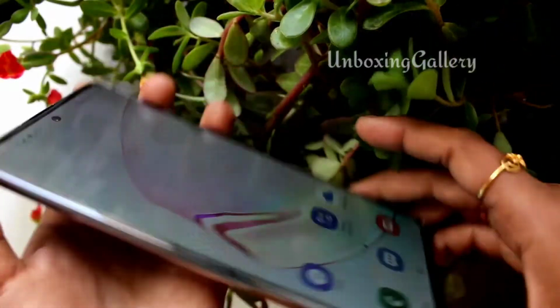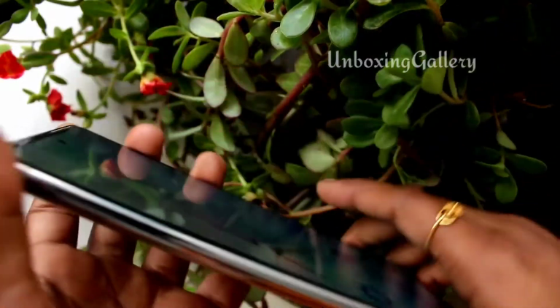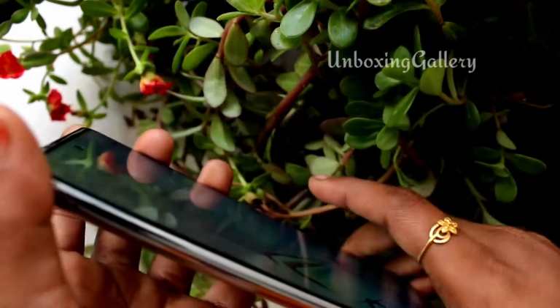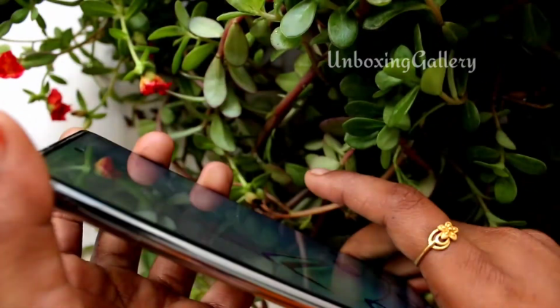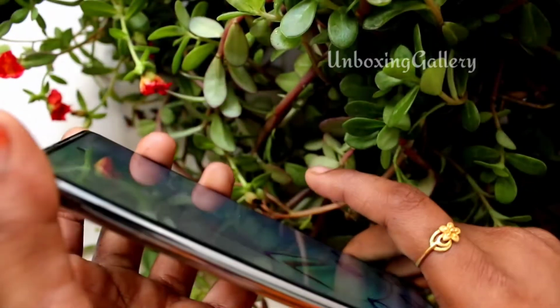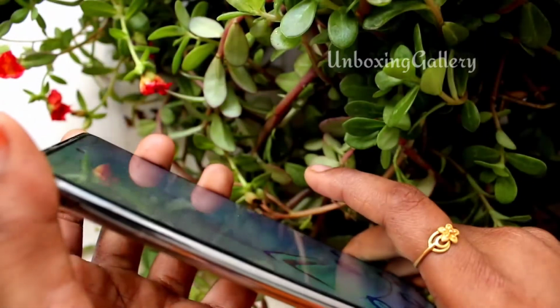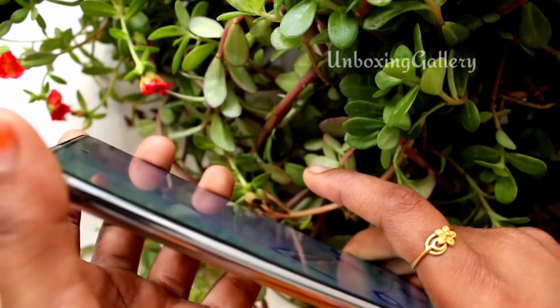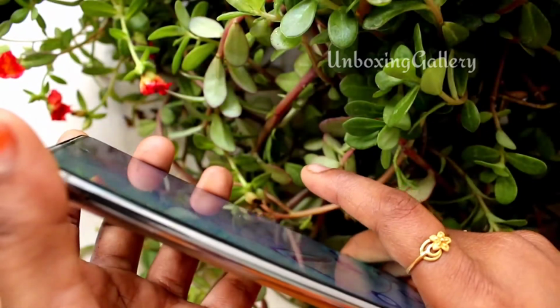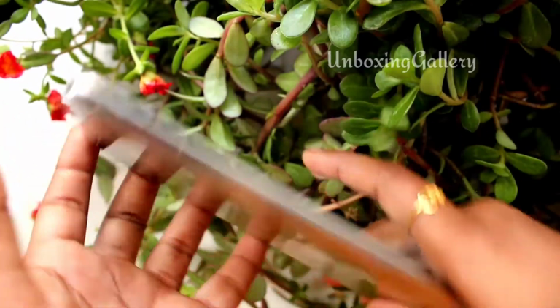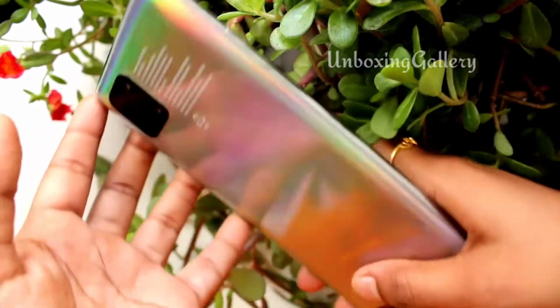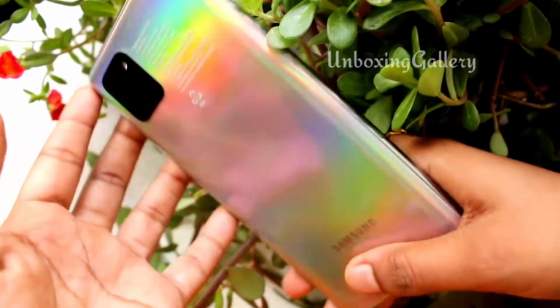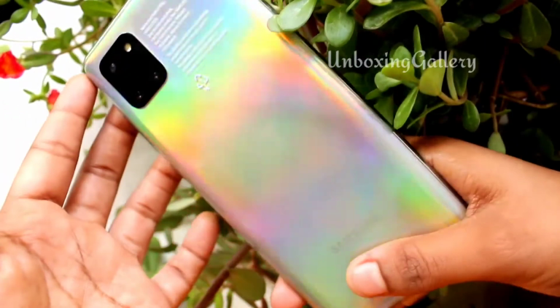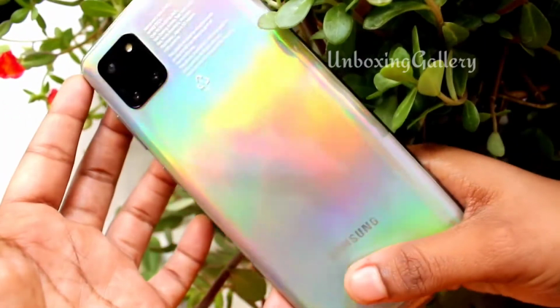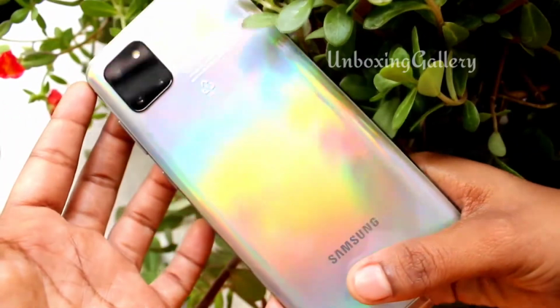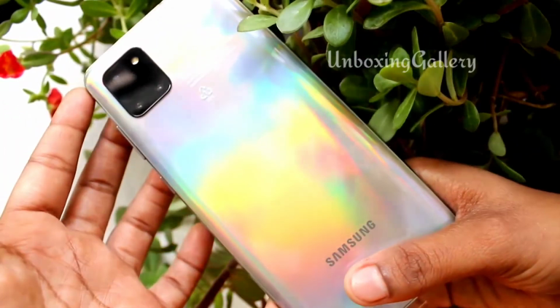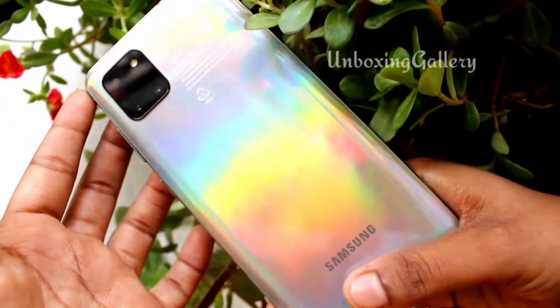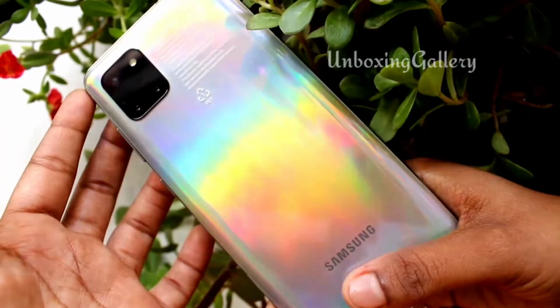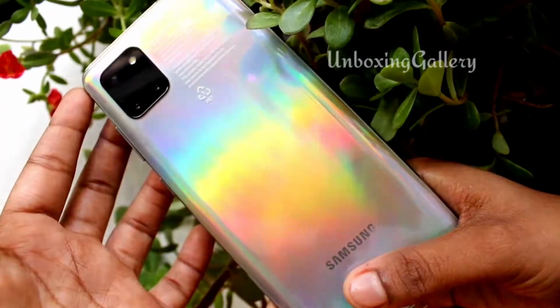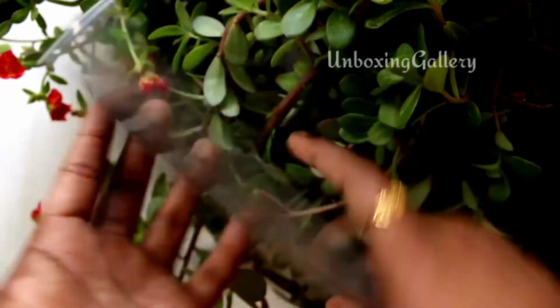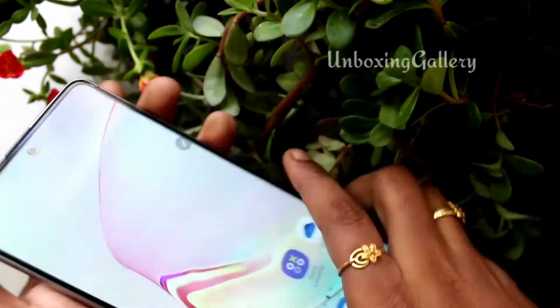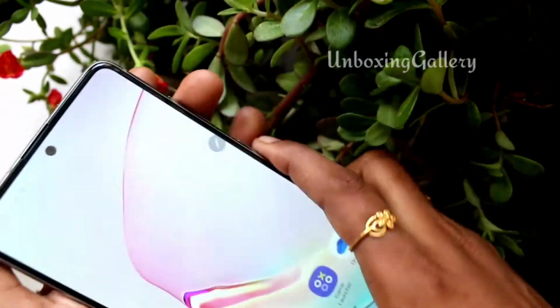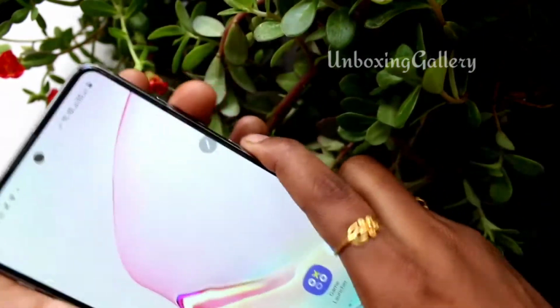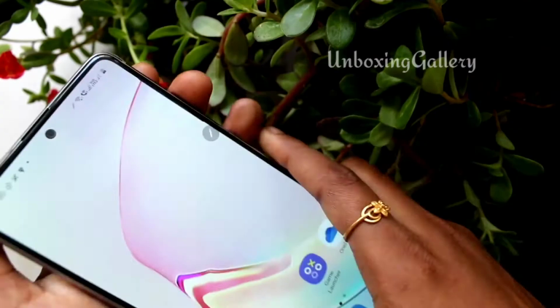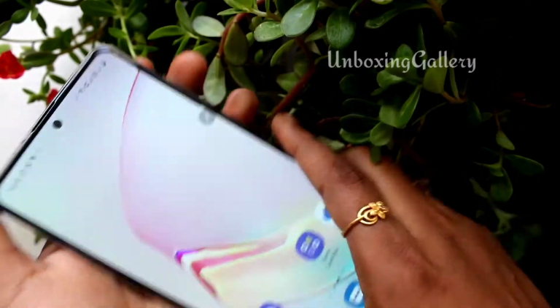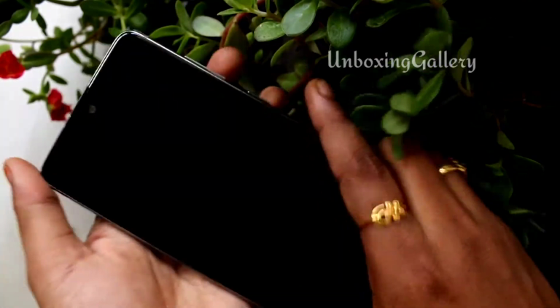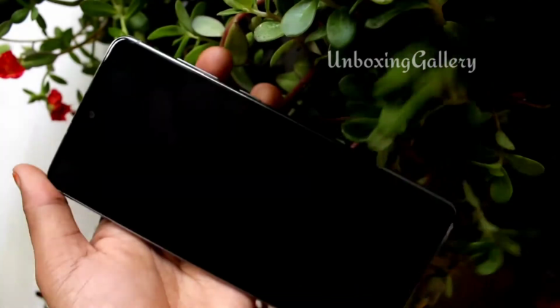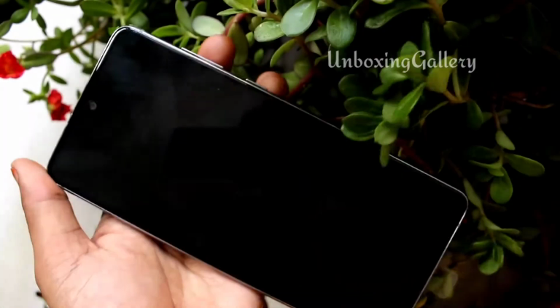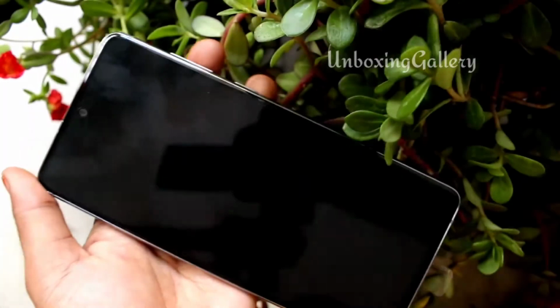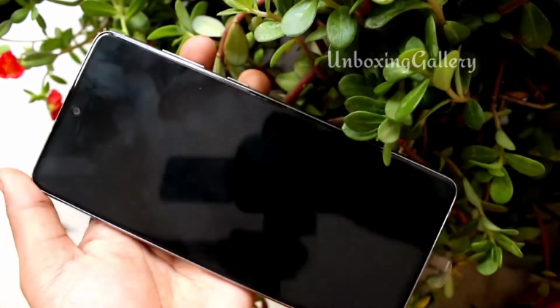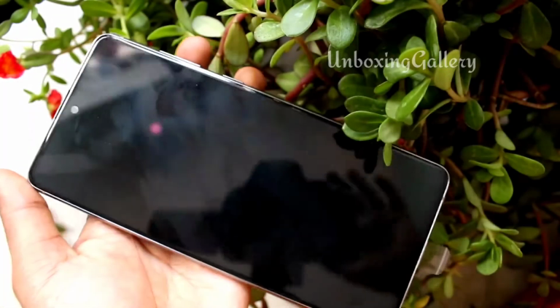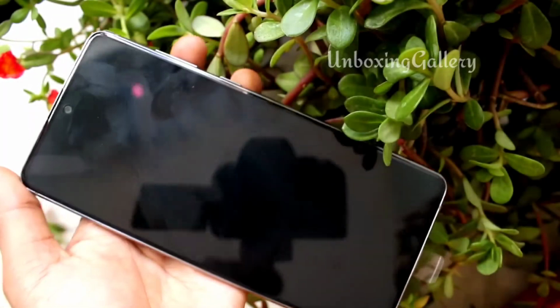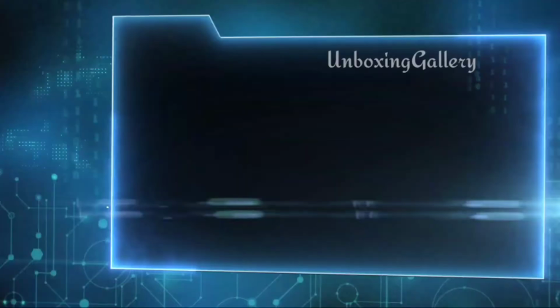Hello friends, welcome to my channel Unboxing Gallery. In this video you will see how to take a screenshot in Samsung Galaxy S10 Lite smartphone.